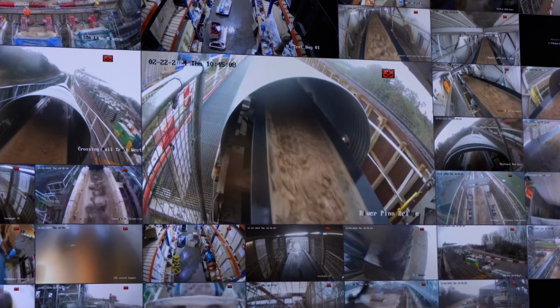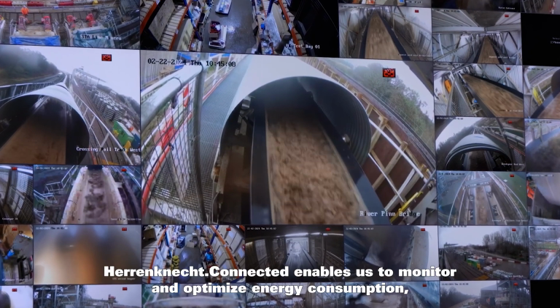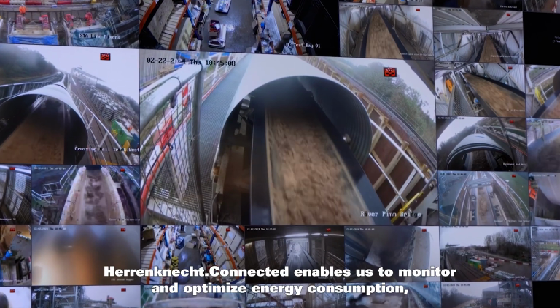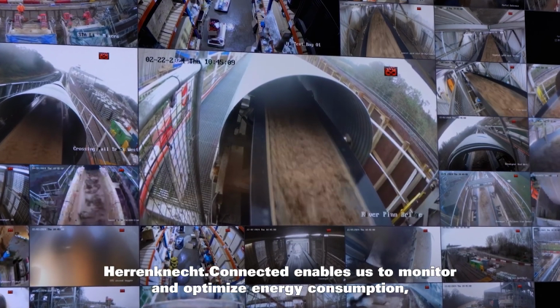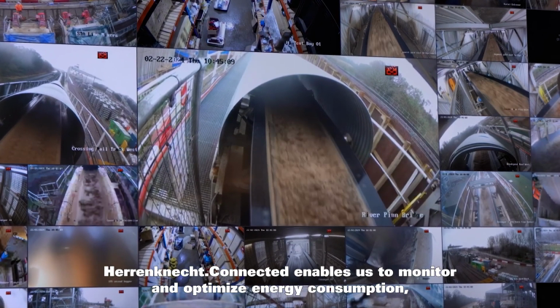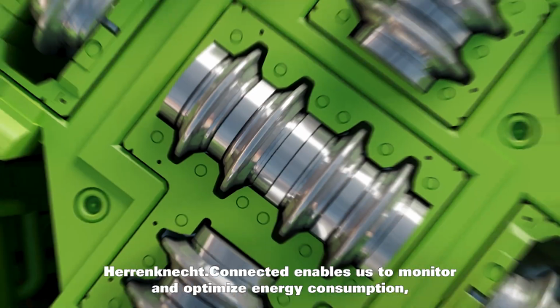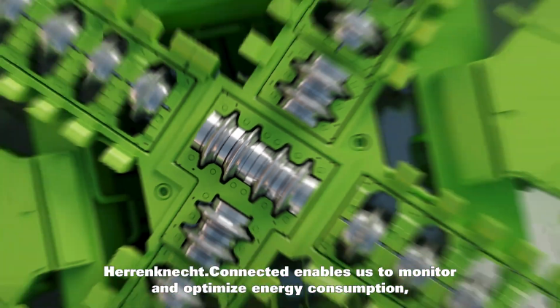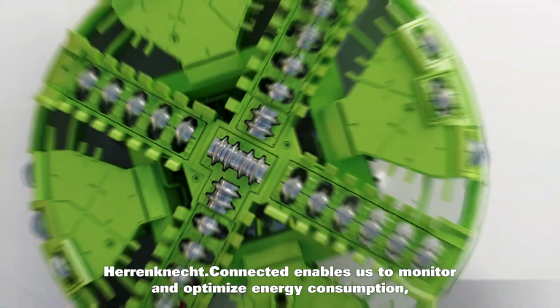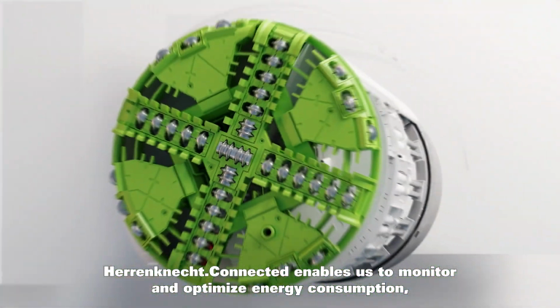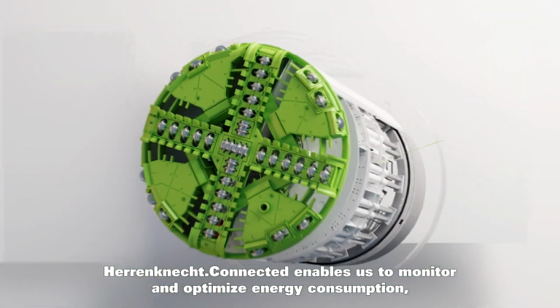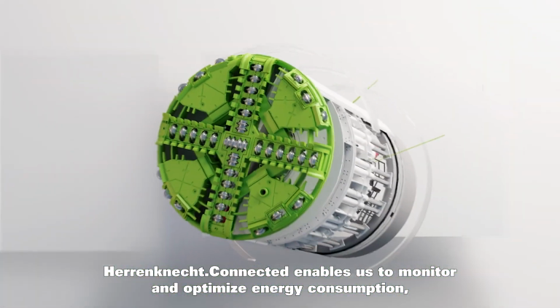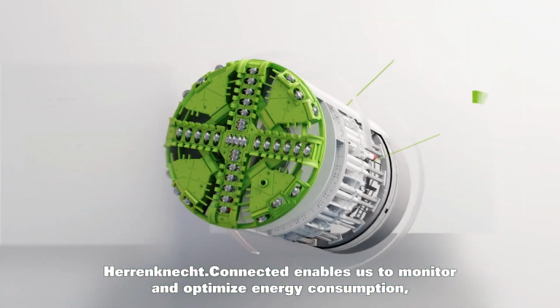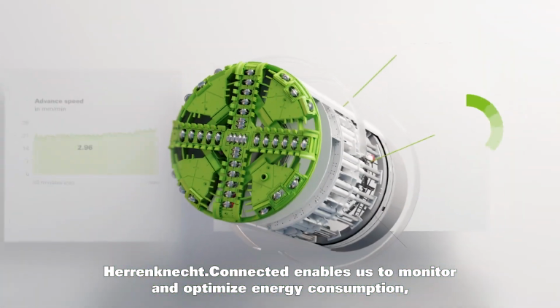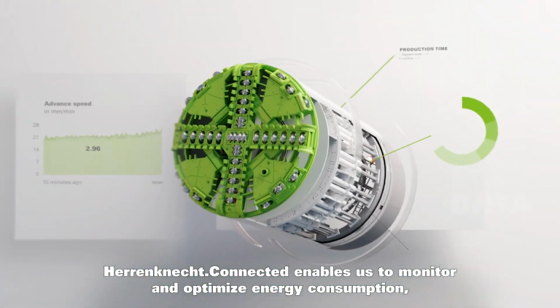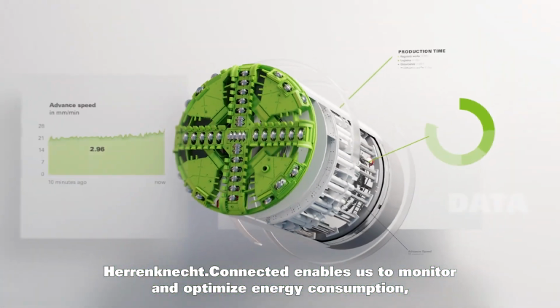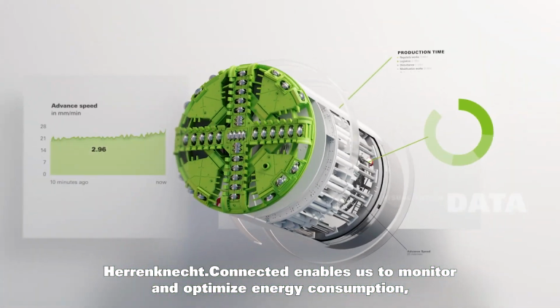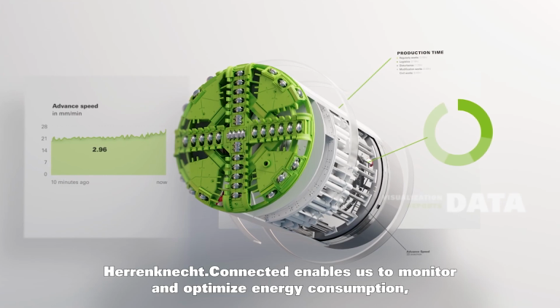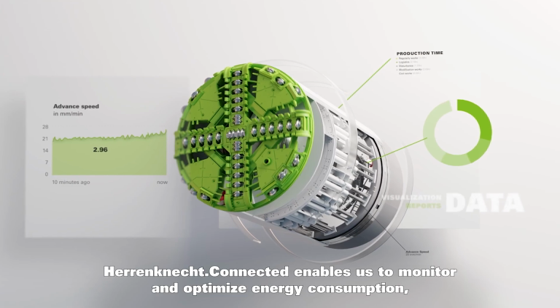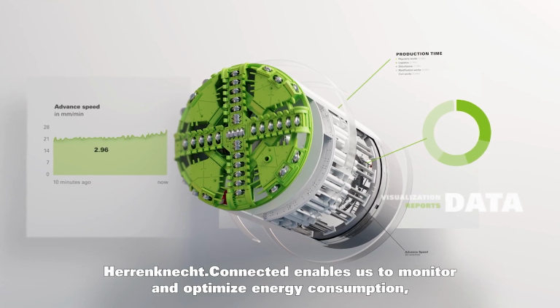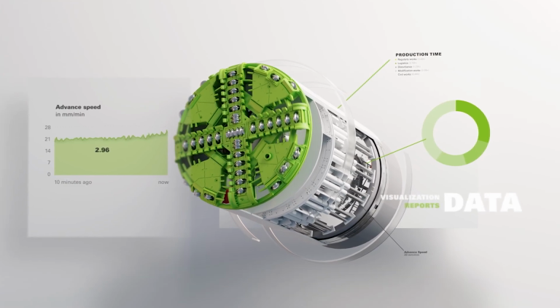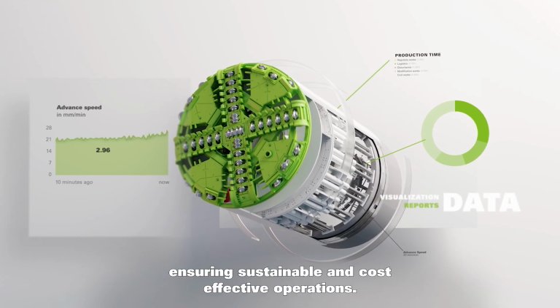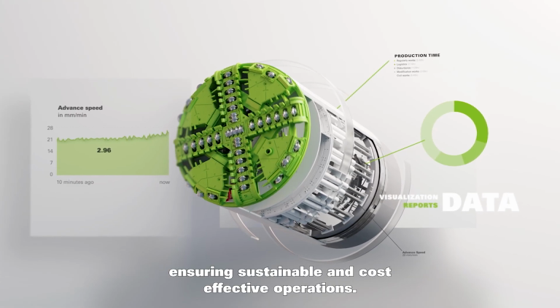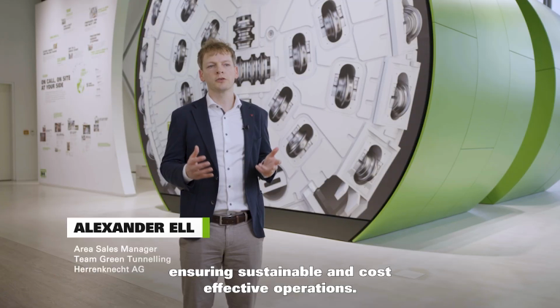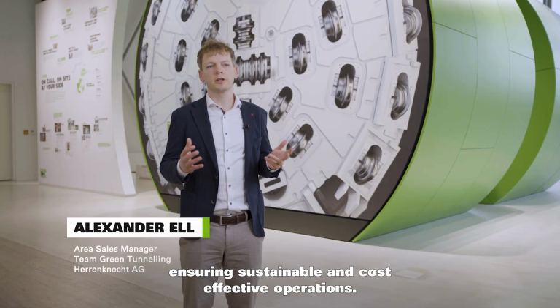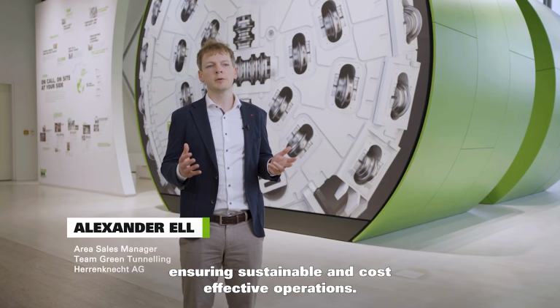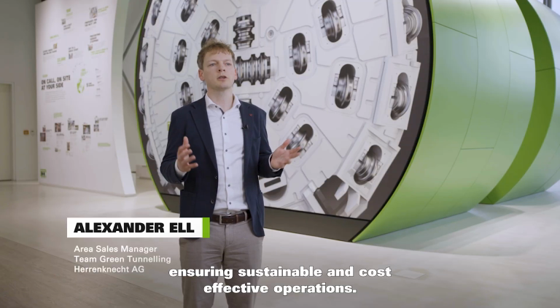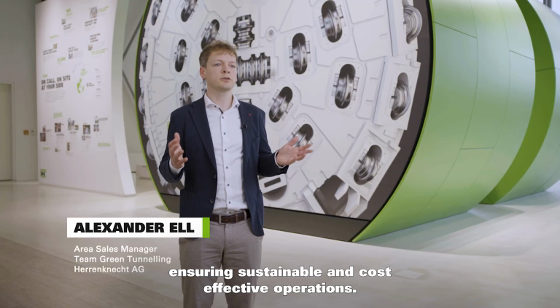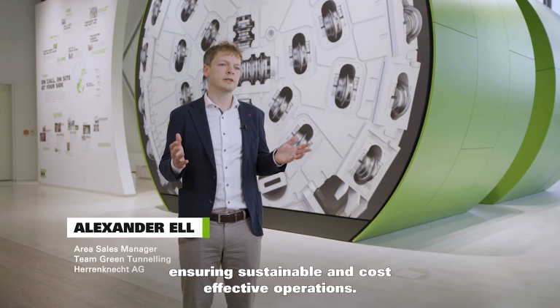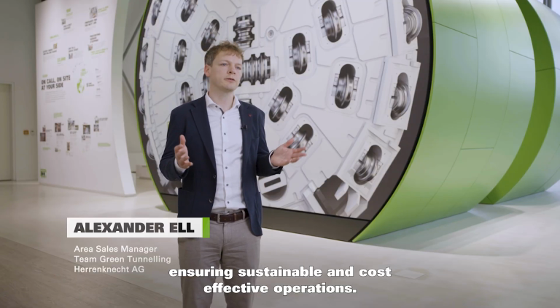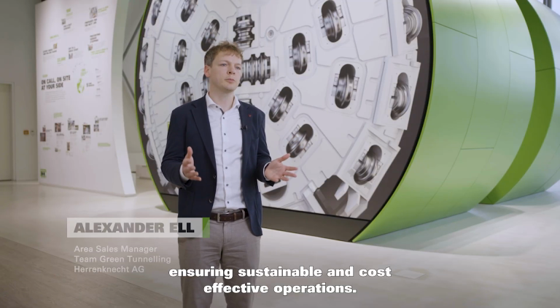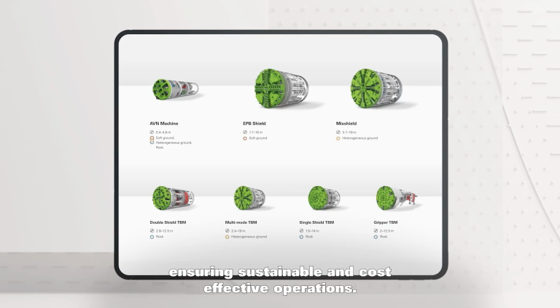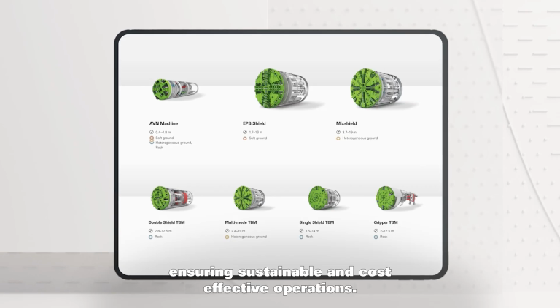Herrenknecht Connected enables us to monitor and optimize energy consumption, ensuring sustainable and cost-effective operations.